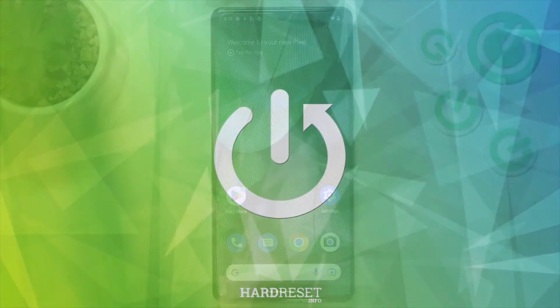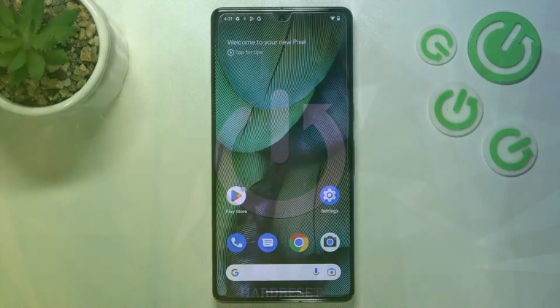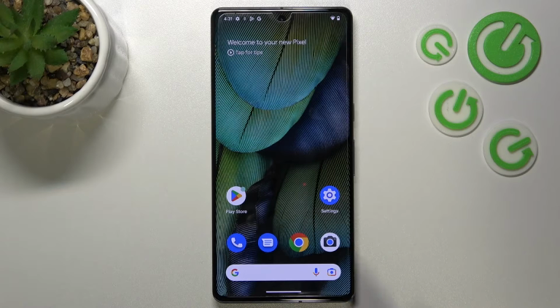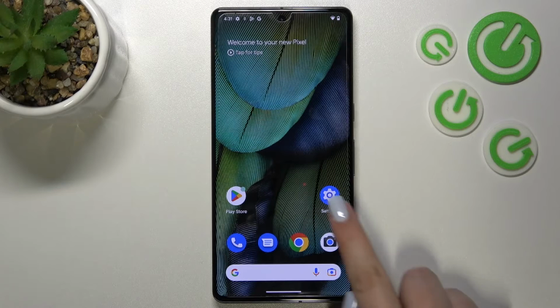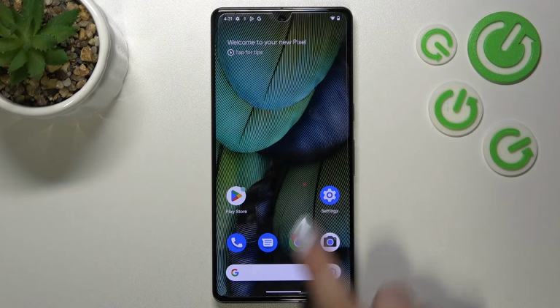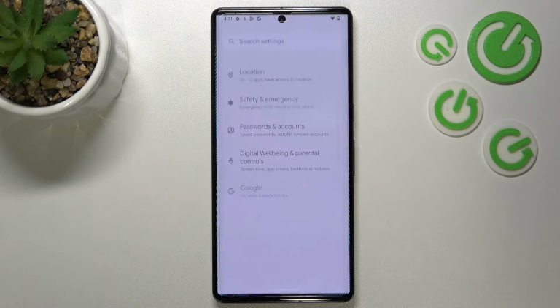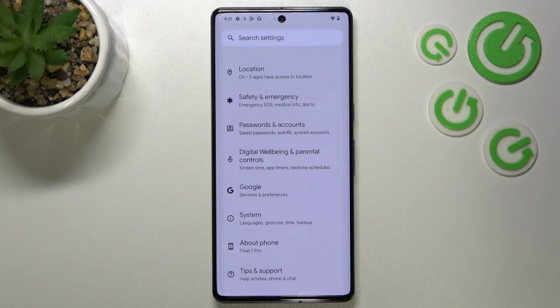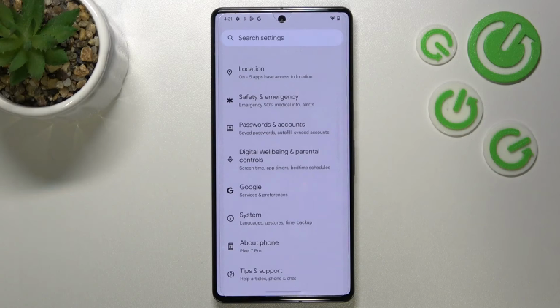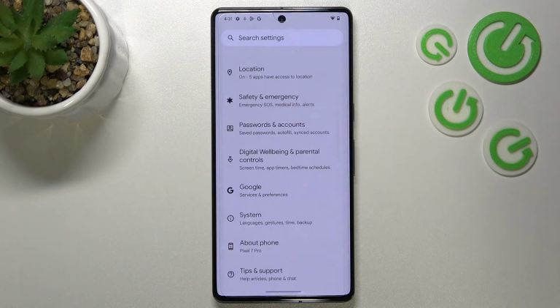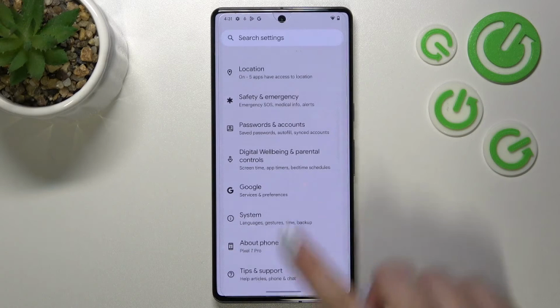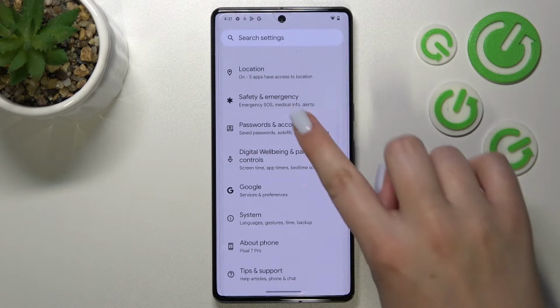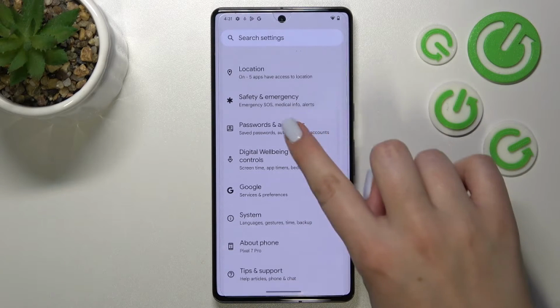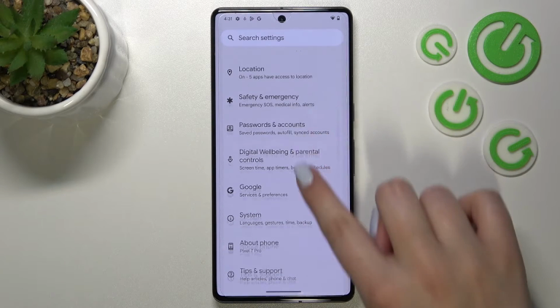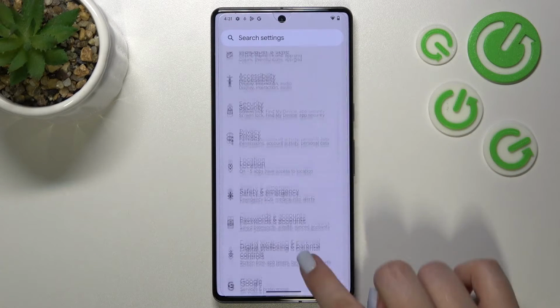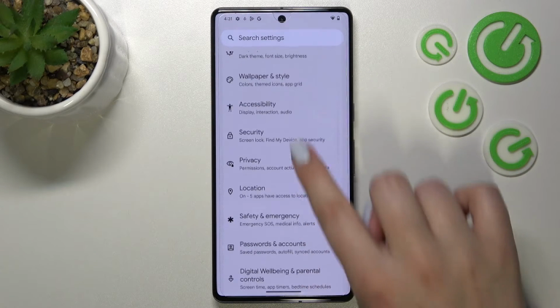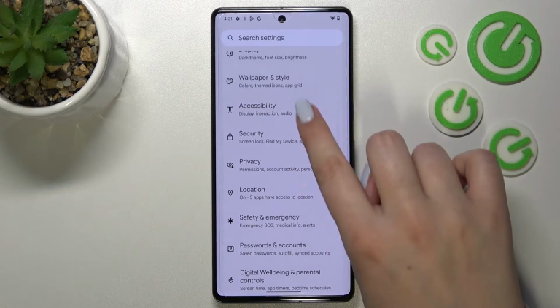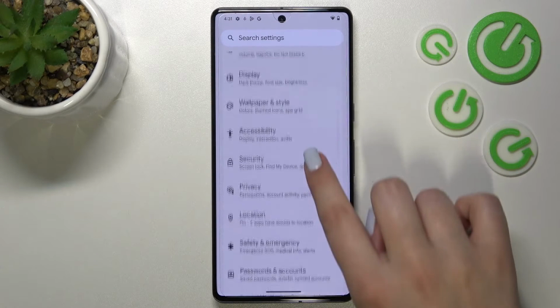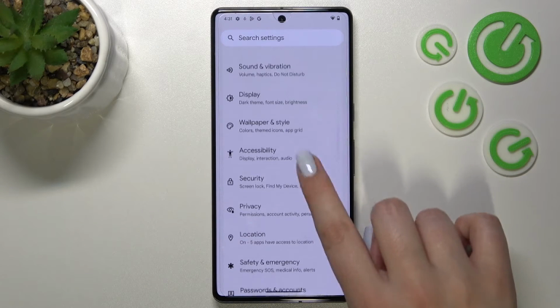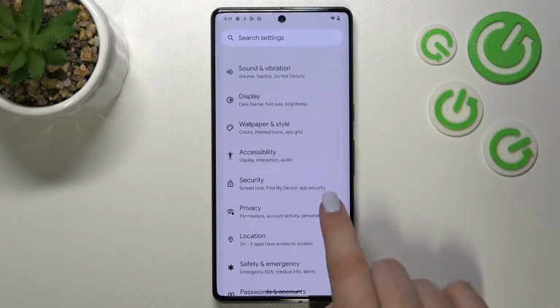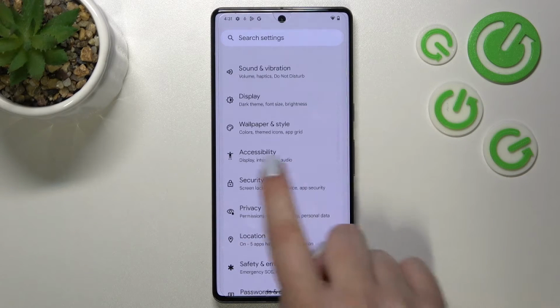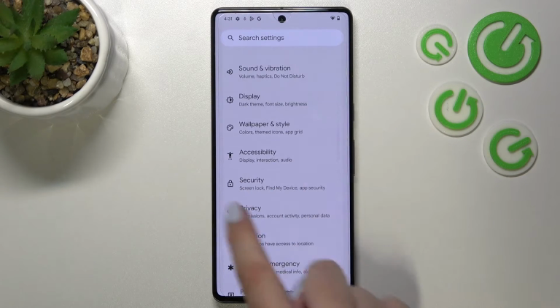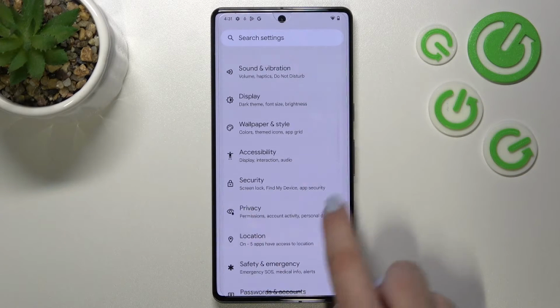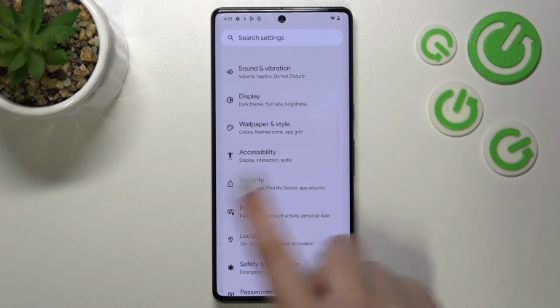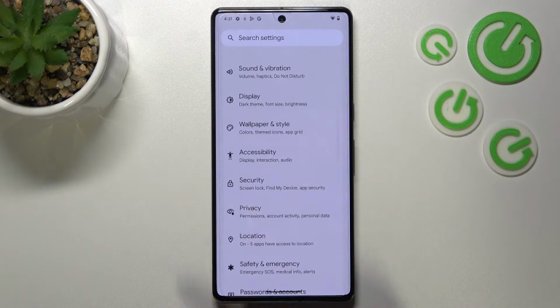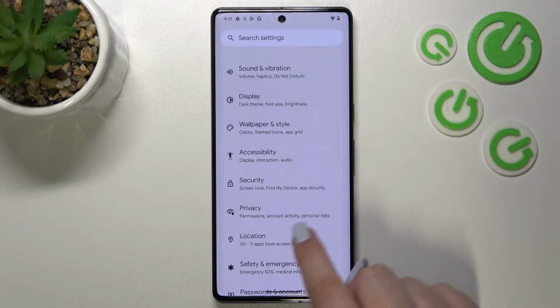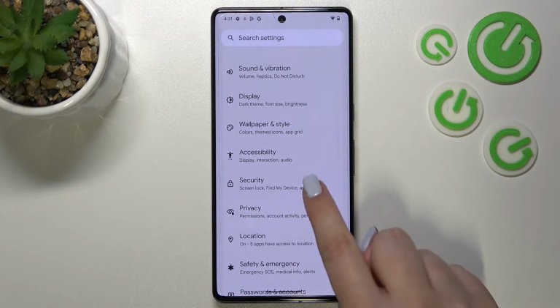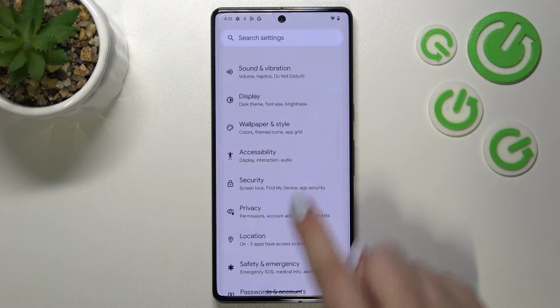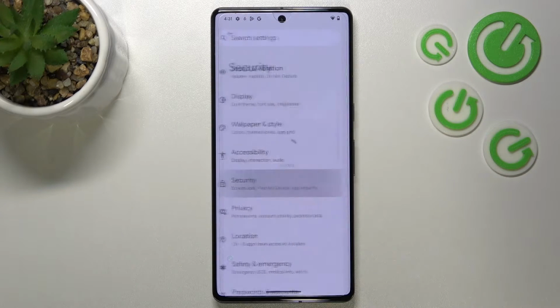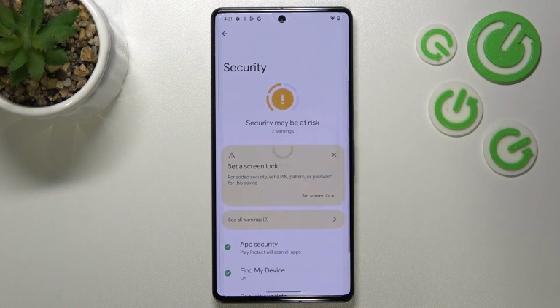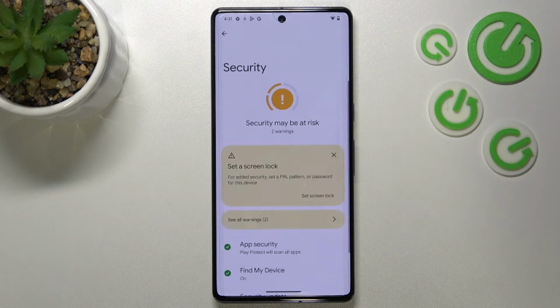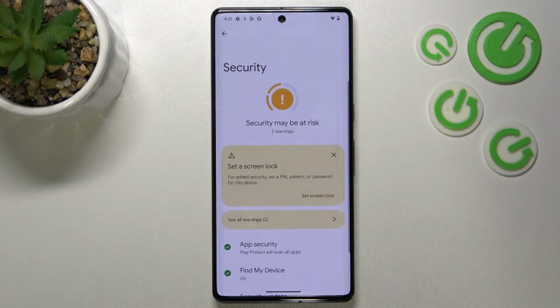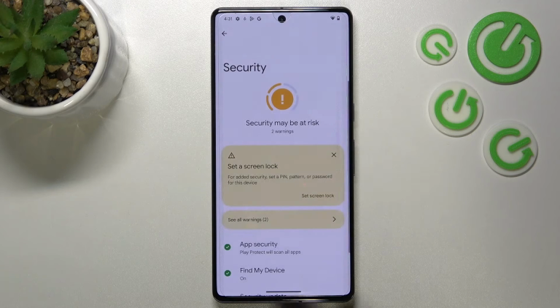First of all, we have to enter the Settings and now let's scroll in order to find the Security option. Let's tap on it.